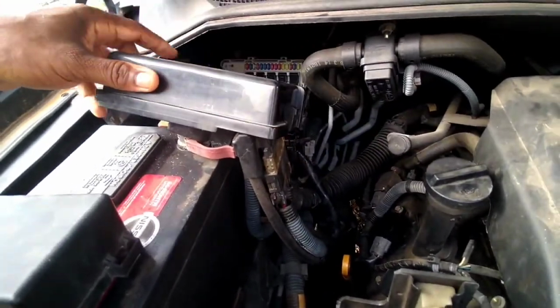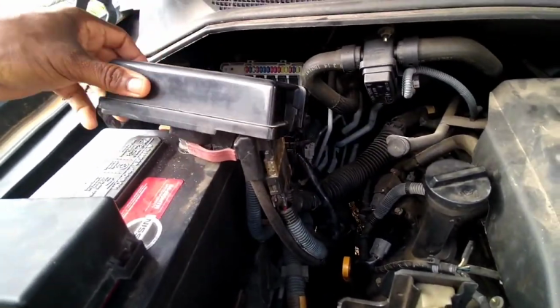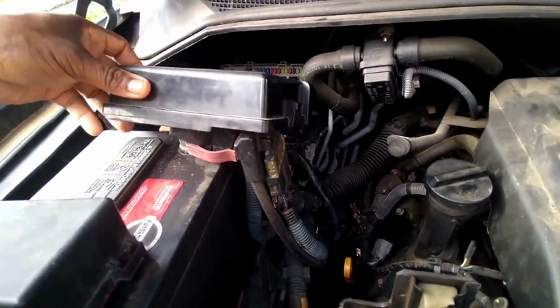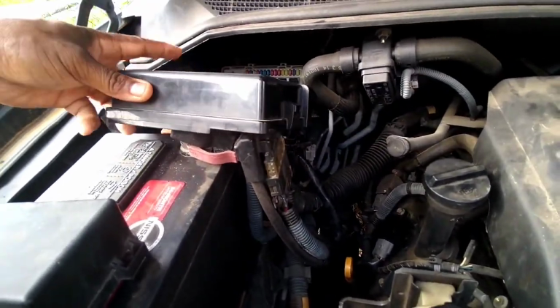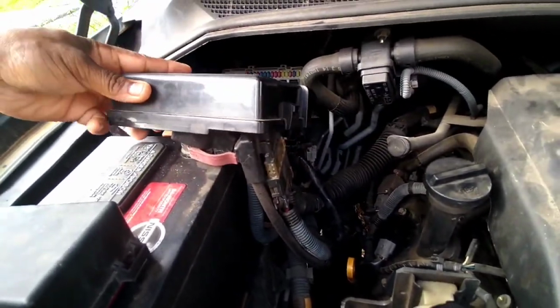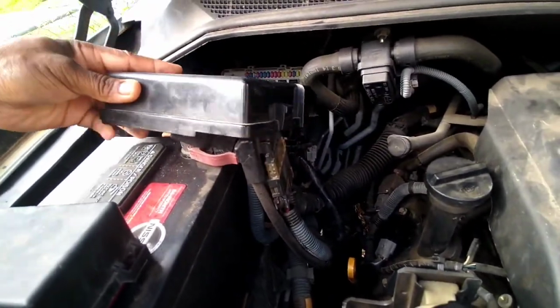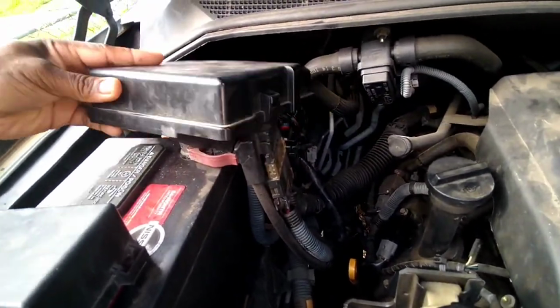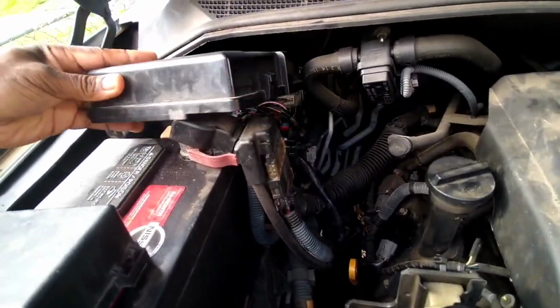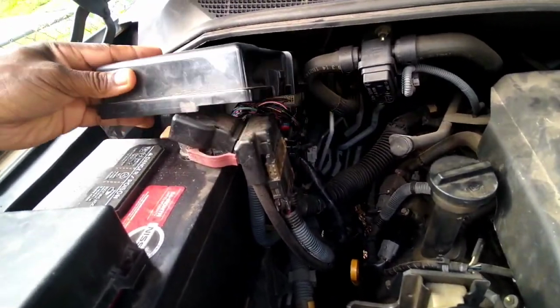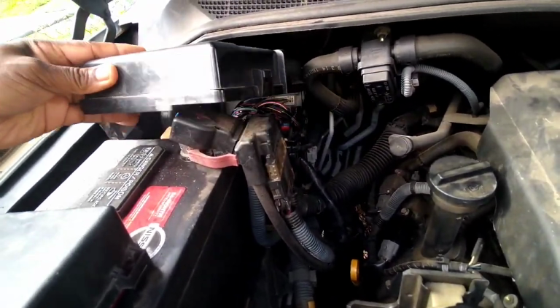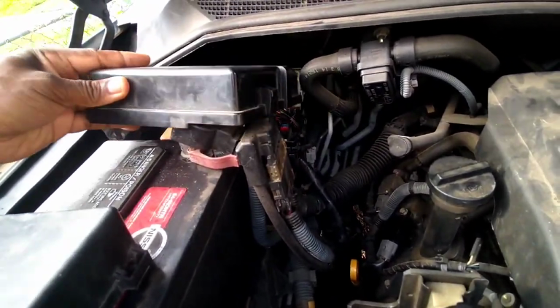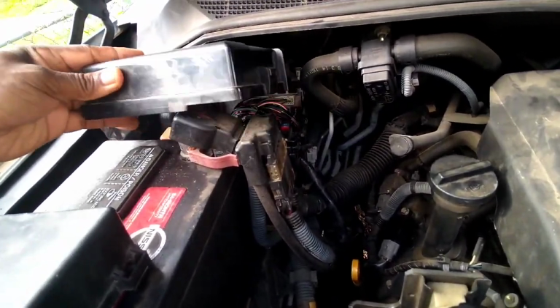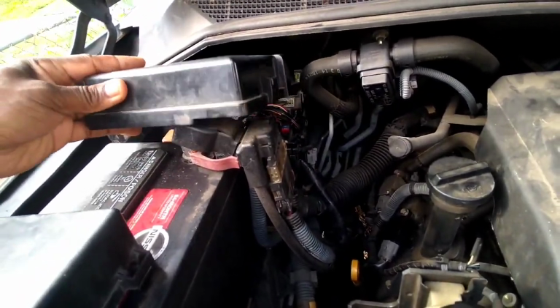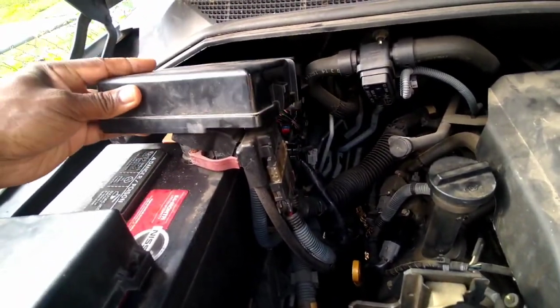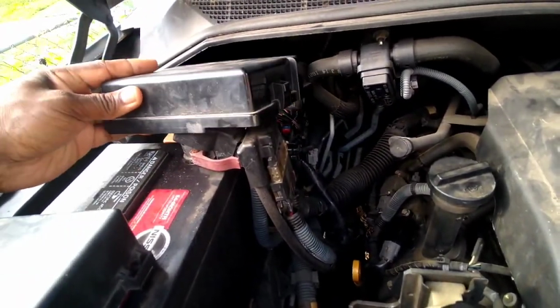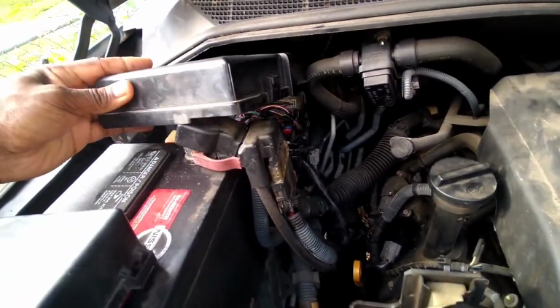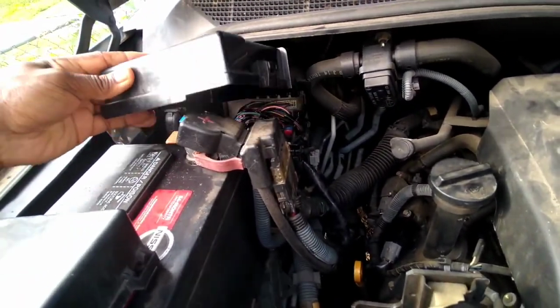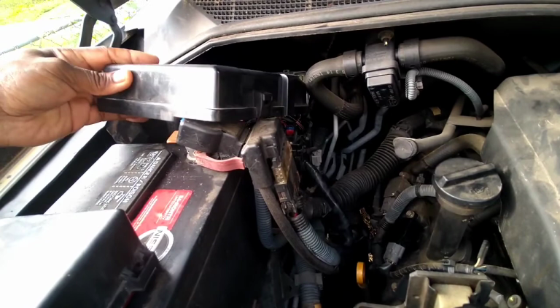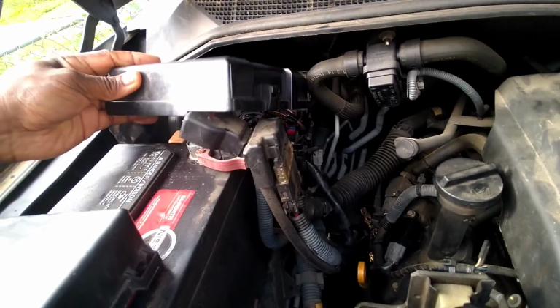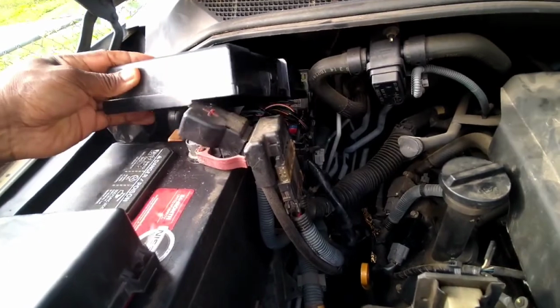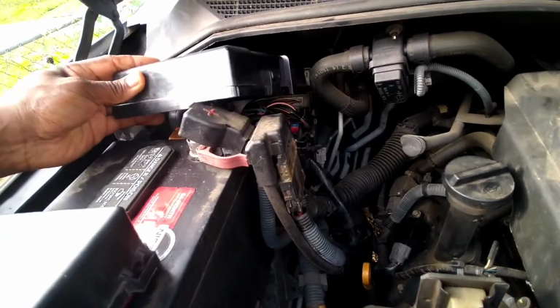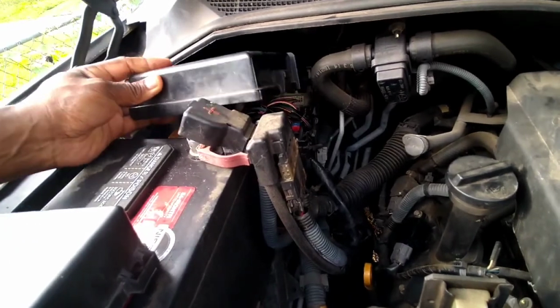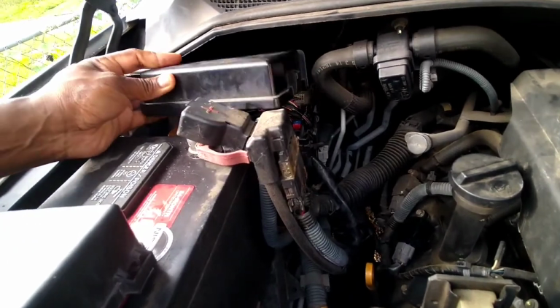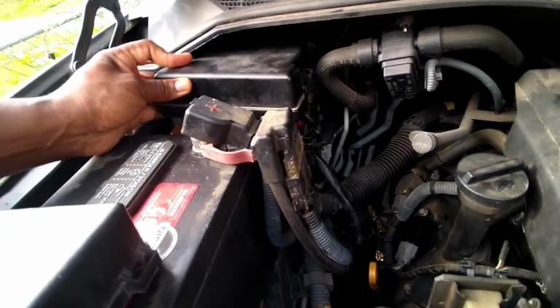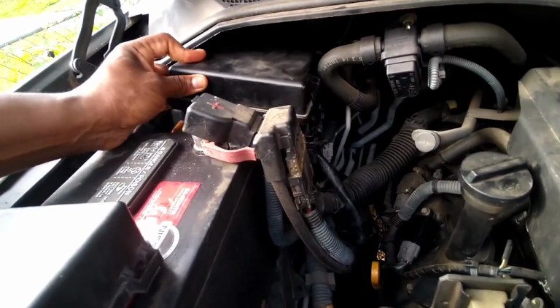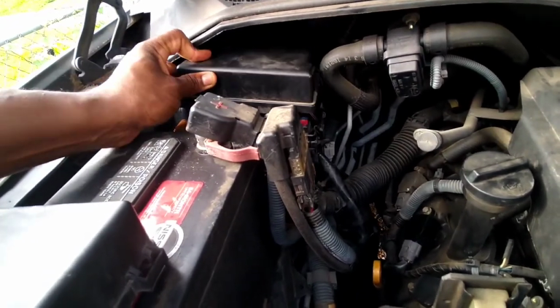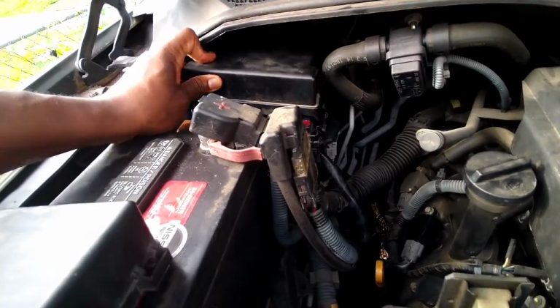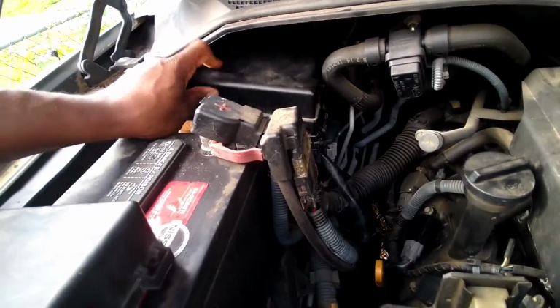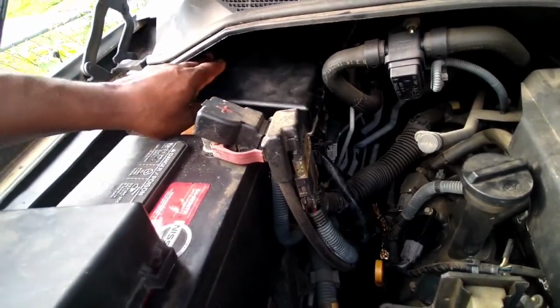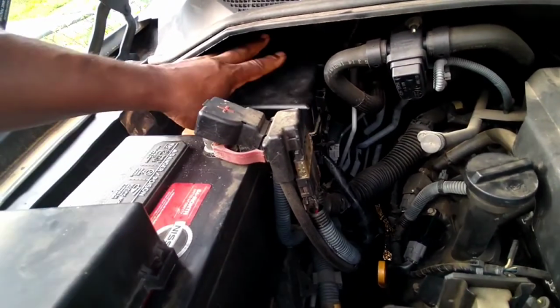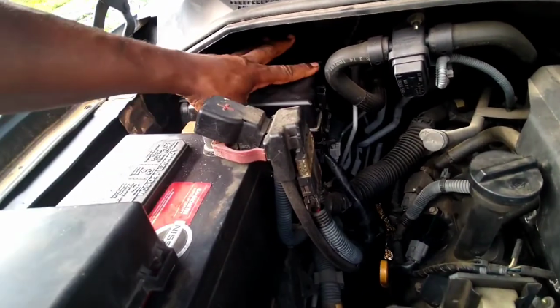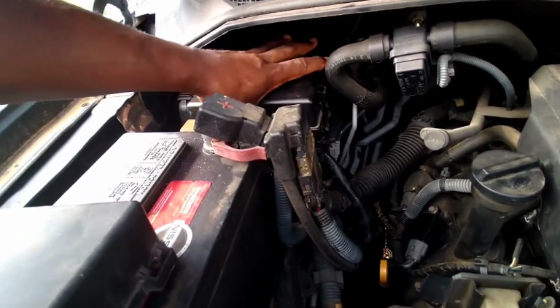And that's going to be up under the dashboard of the vehicle, at that kick plate that I took off.